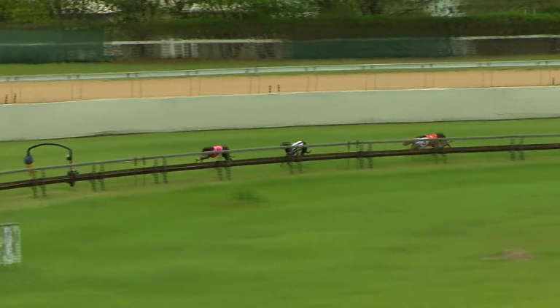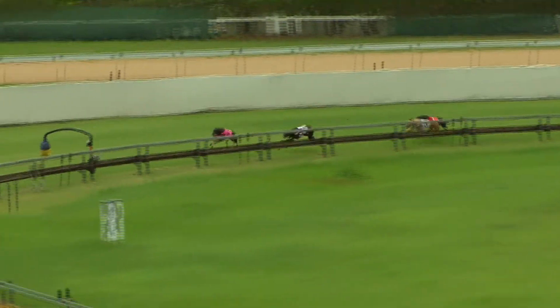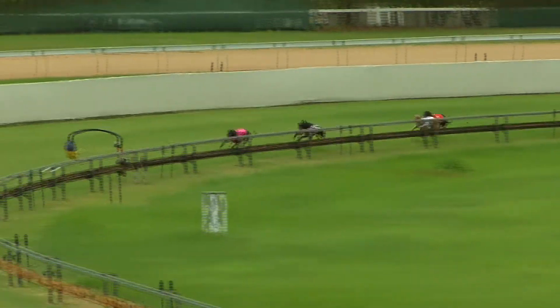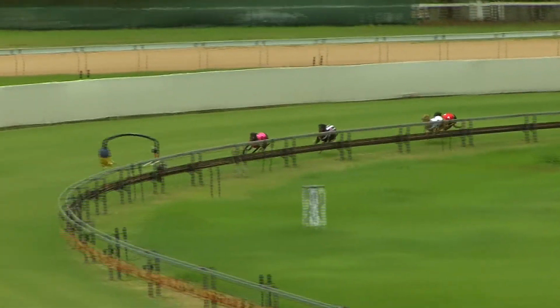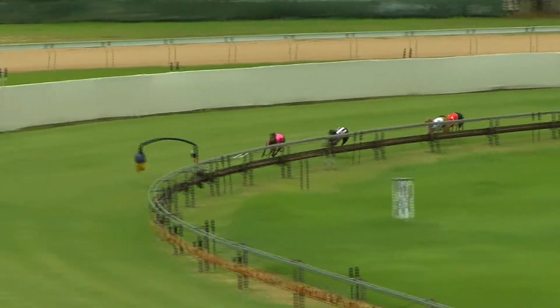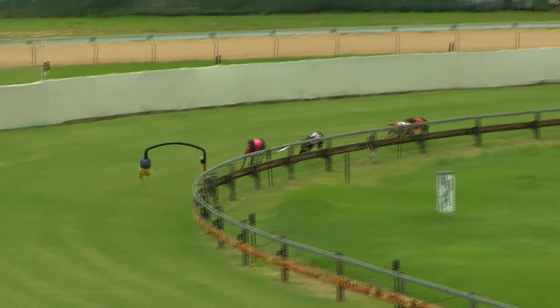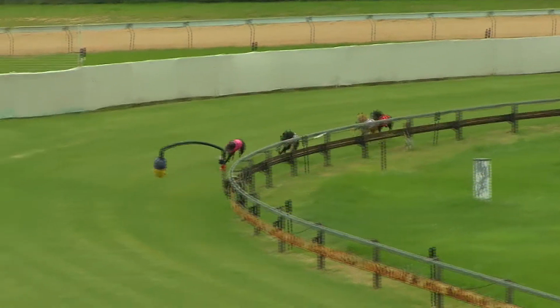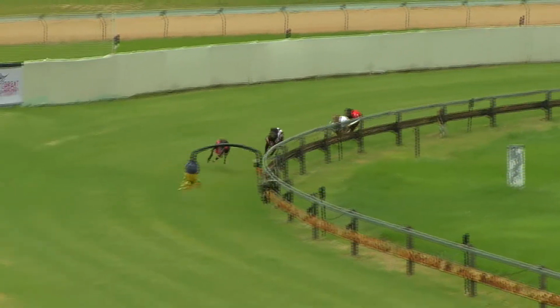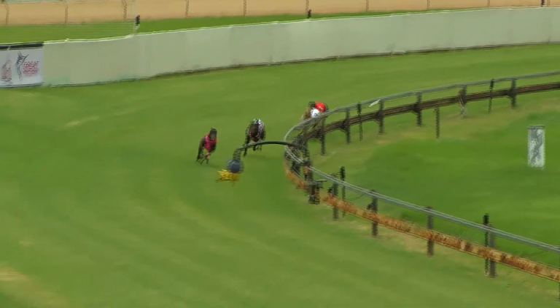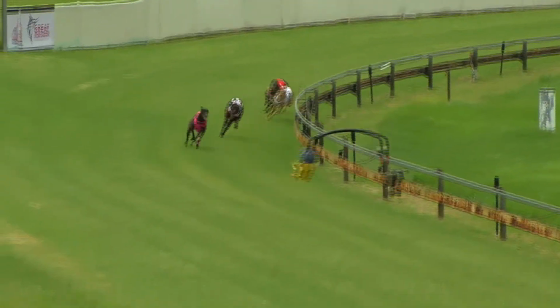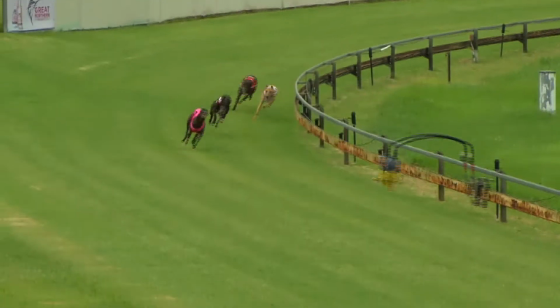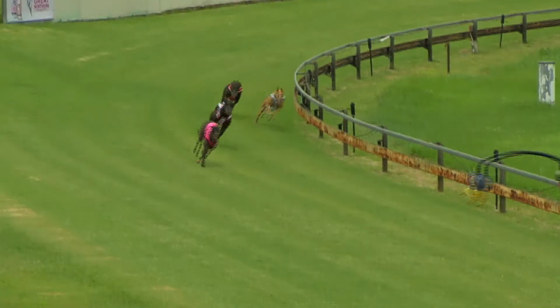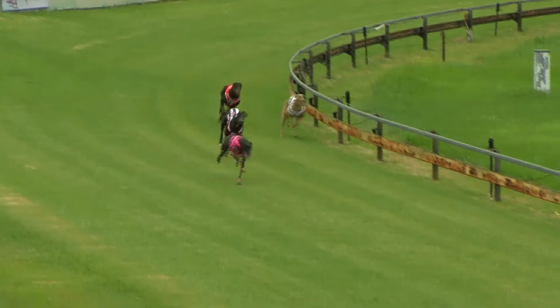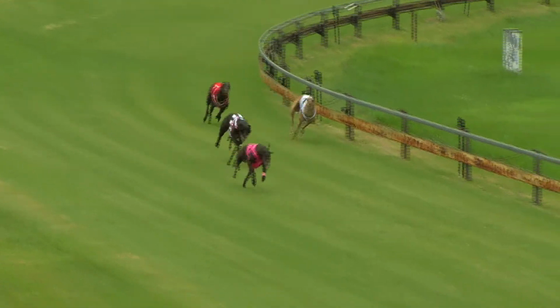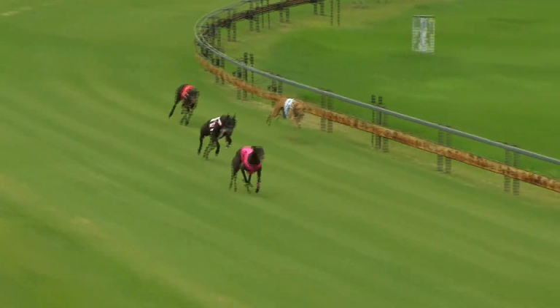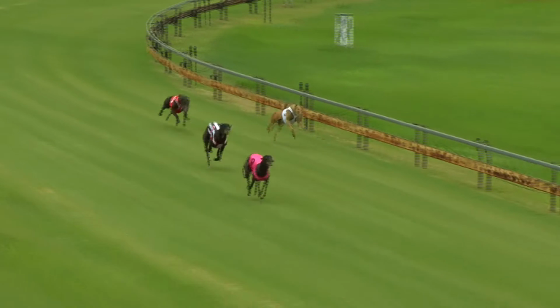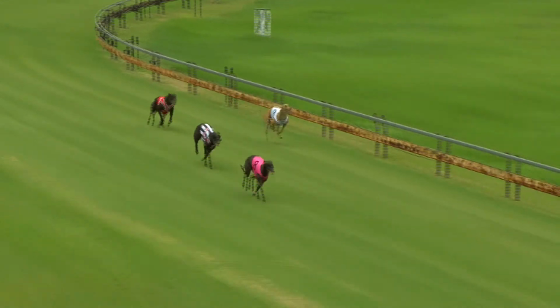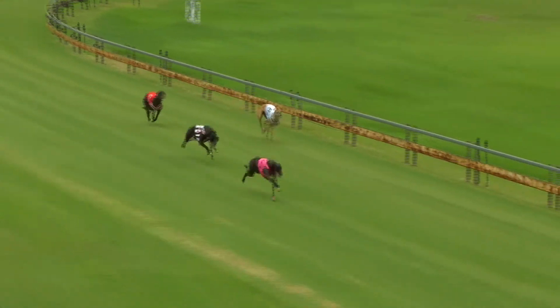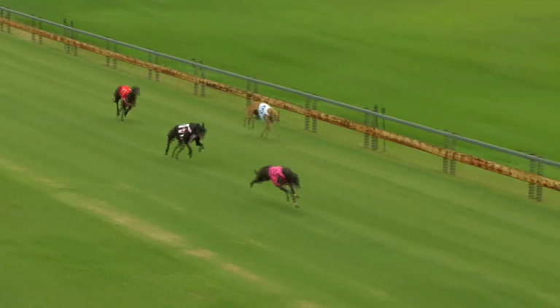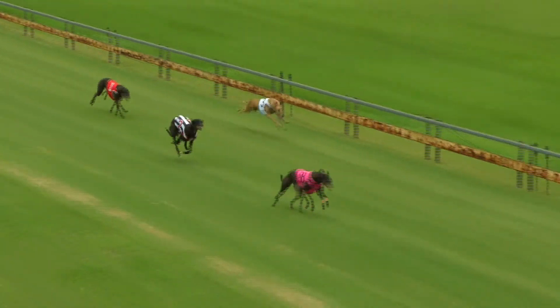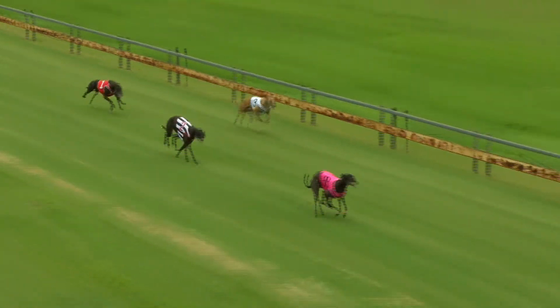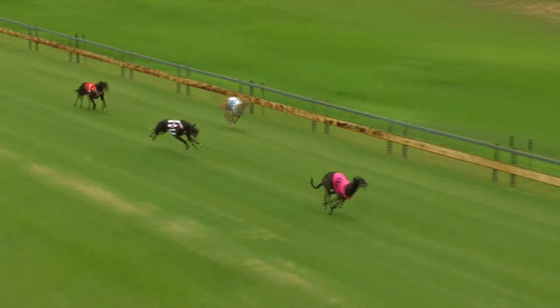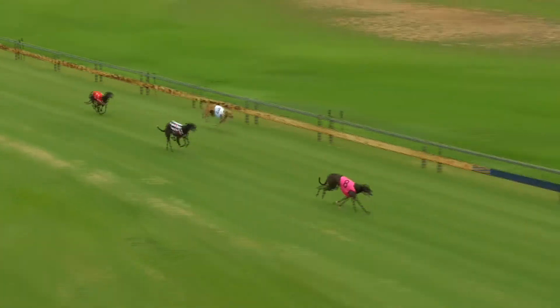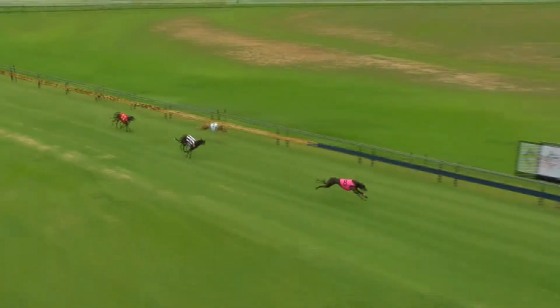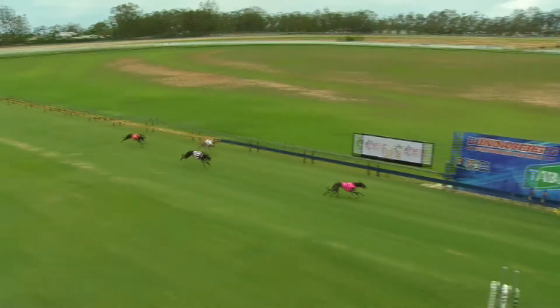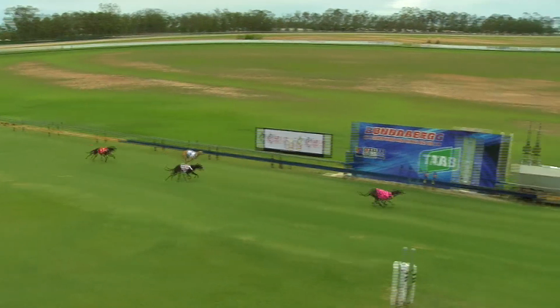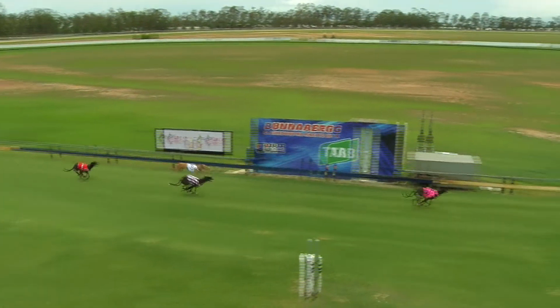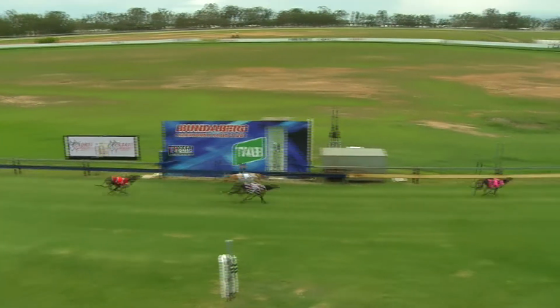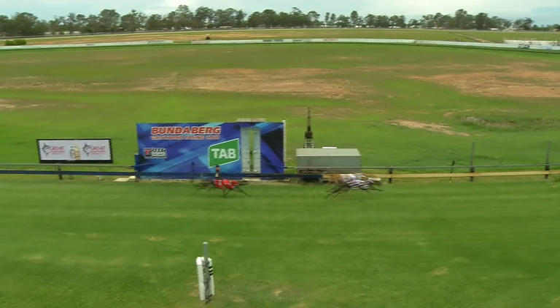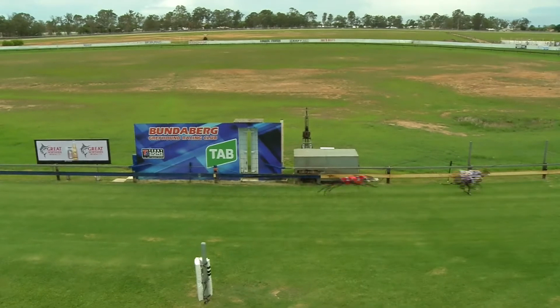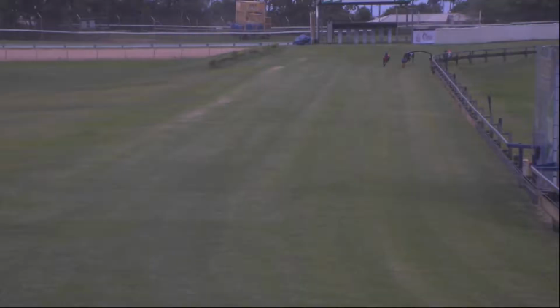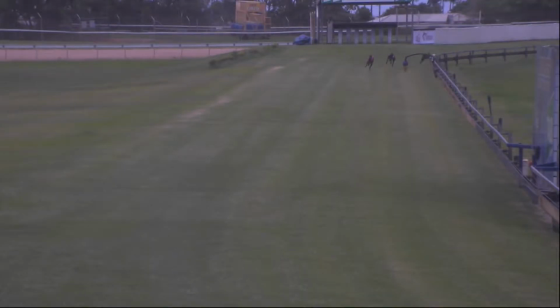Extra Coins in front running the turn, Savilro's got the job to get there. Extra Coins is pinched to a margin, then Extra Coins. Extra Coins, one by six, get there.